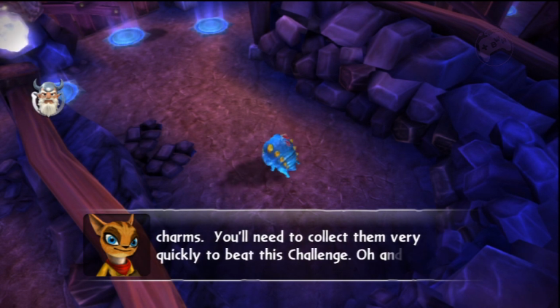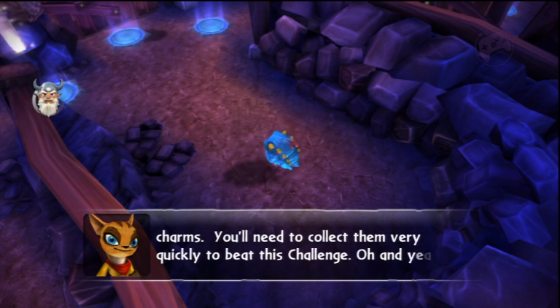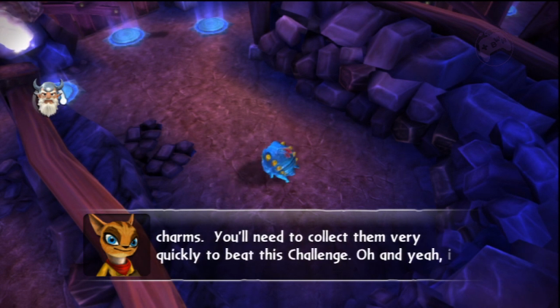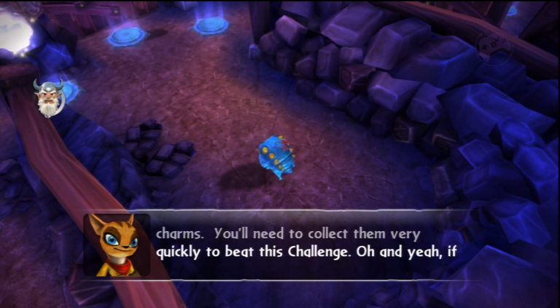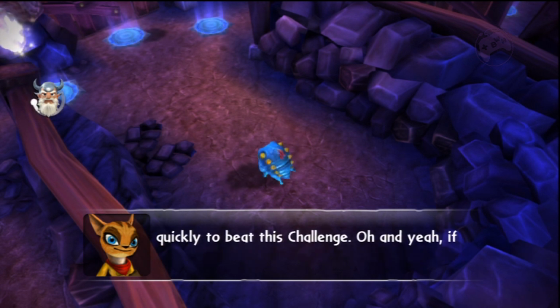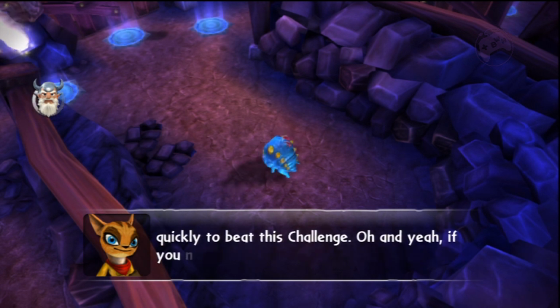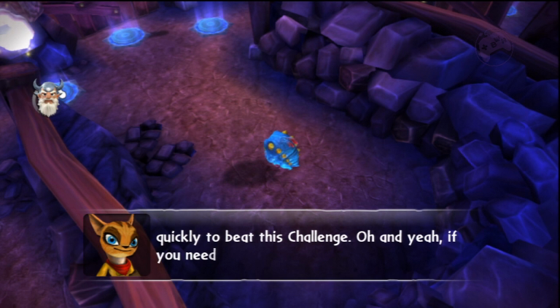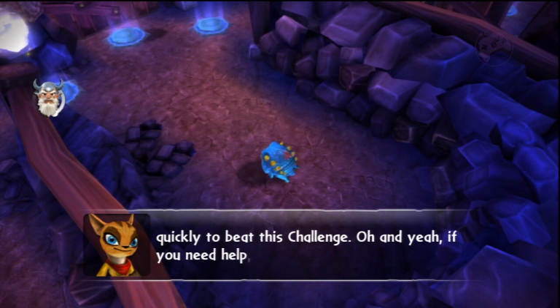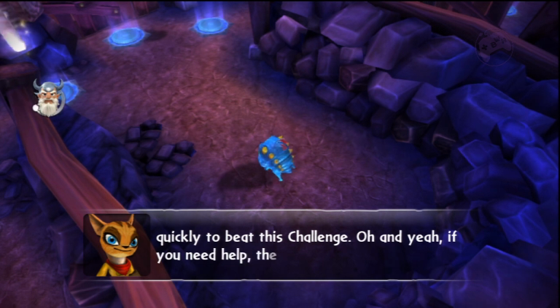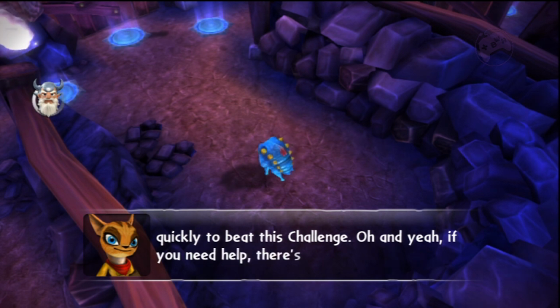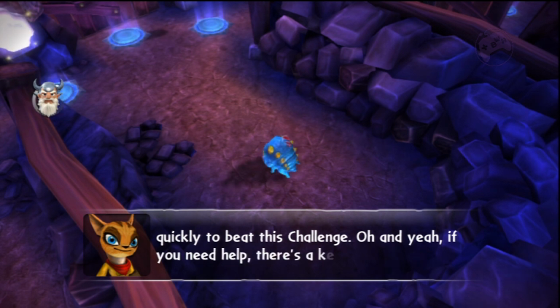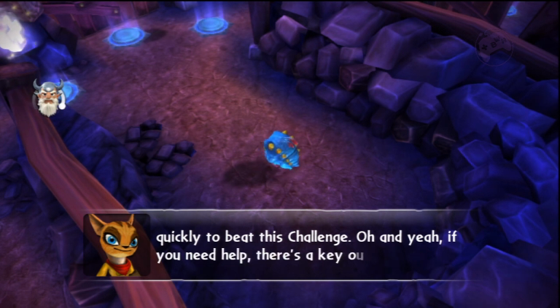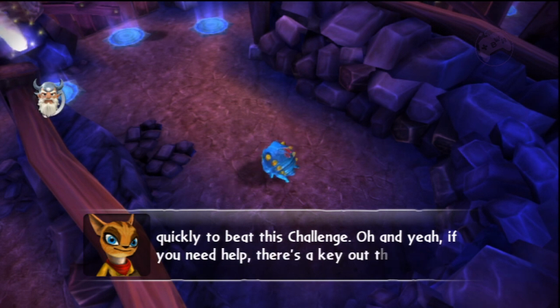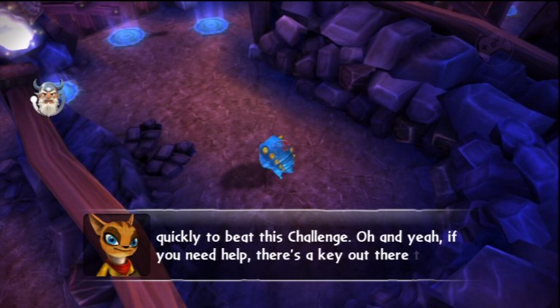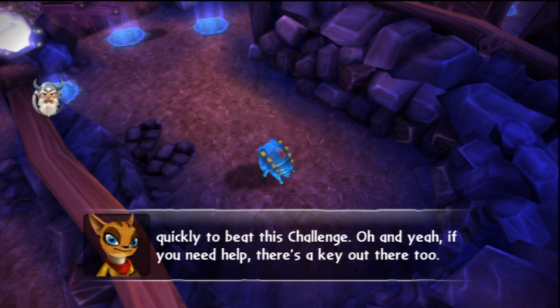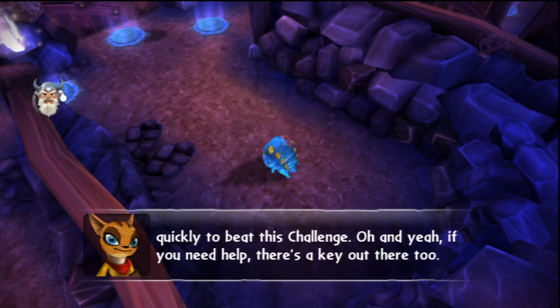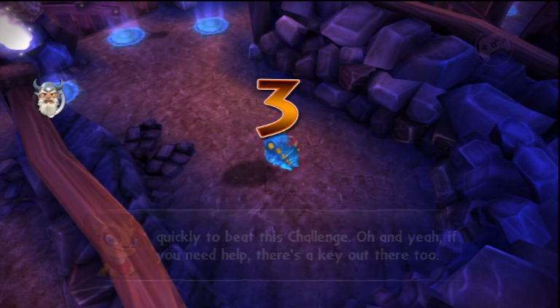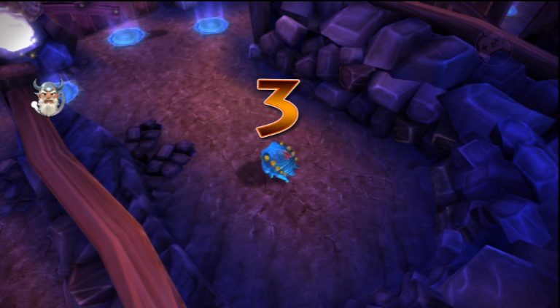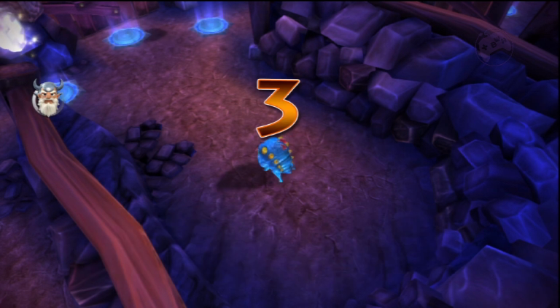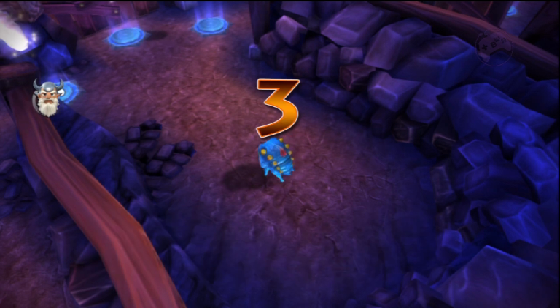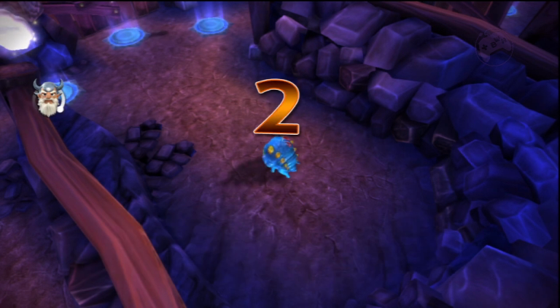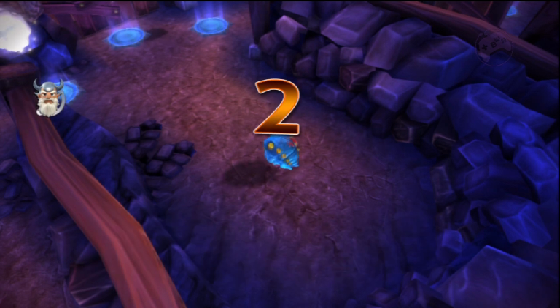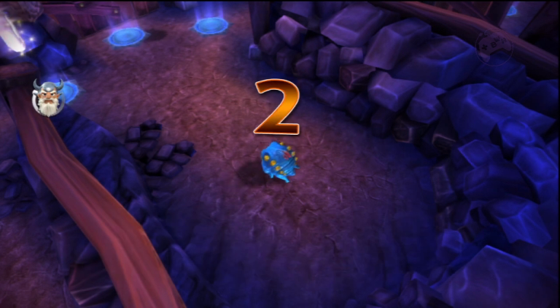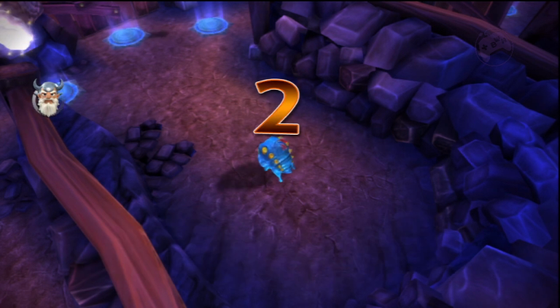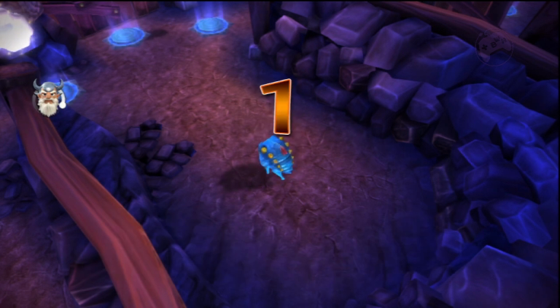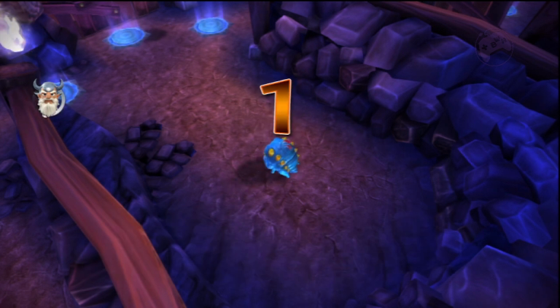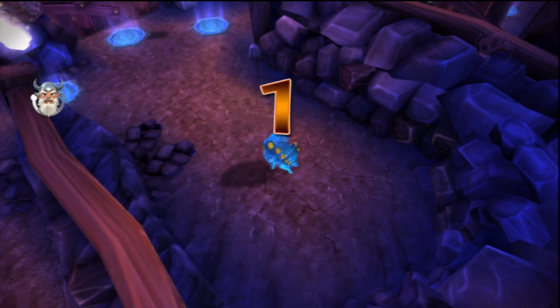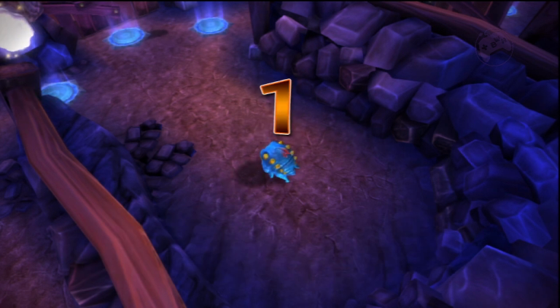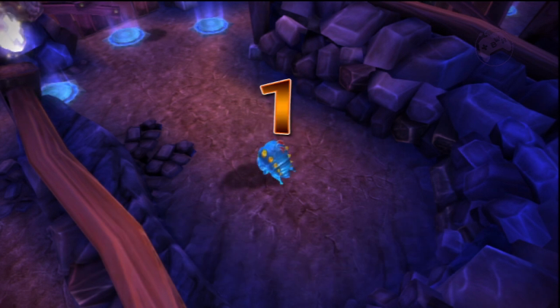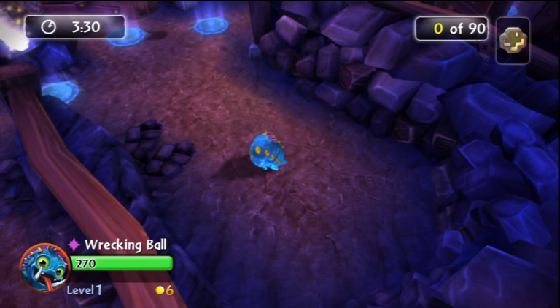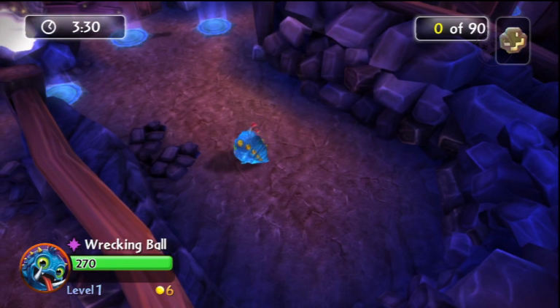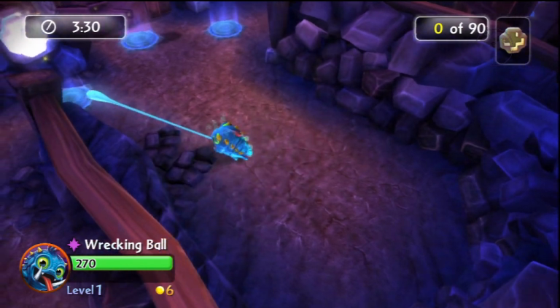Oh, and yeah, if you need help, there's a key out there too. Three, two, one, go!